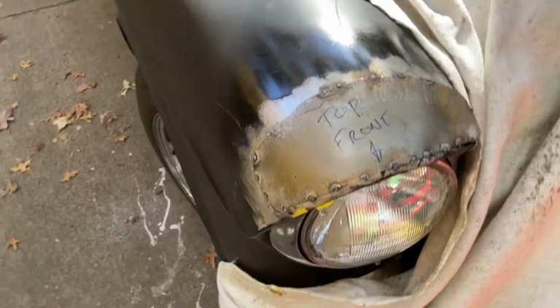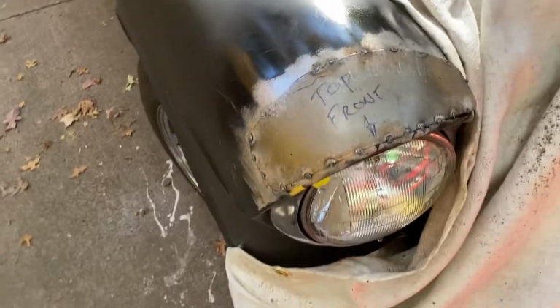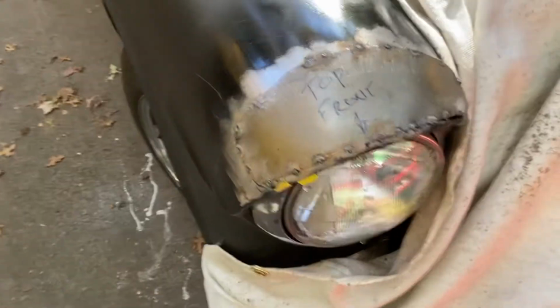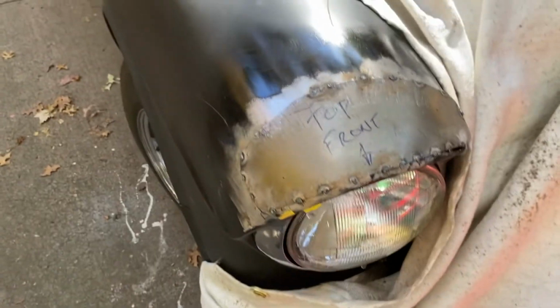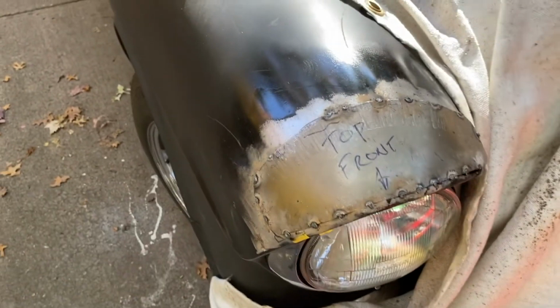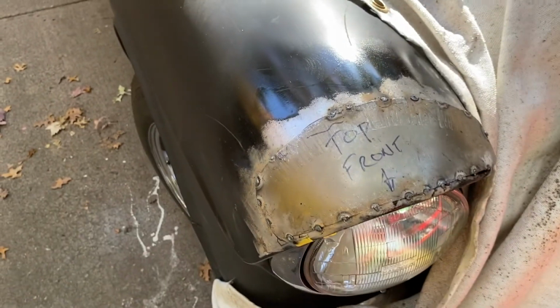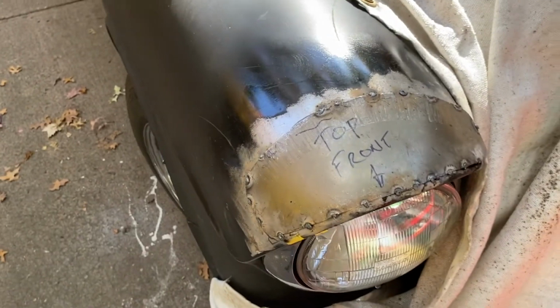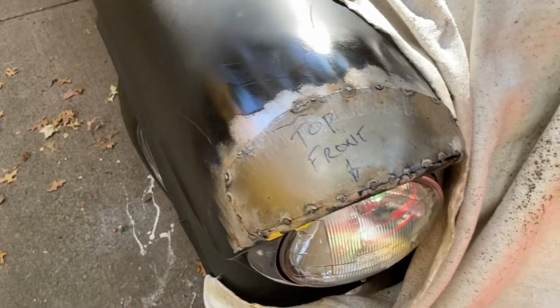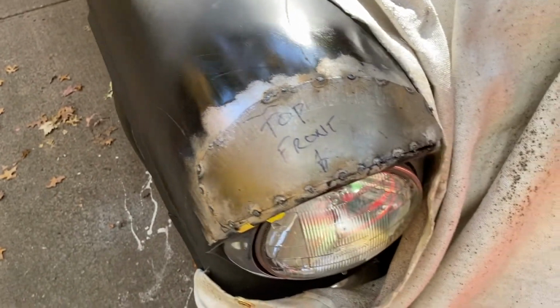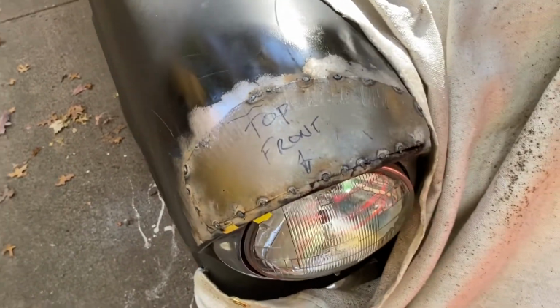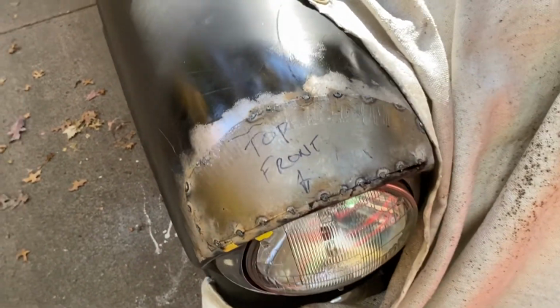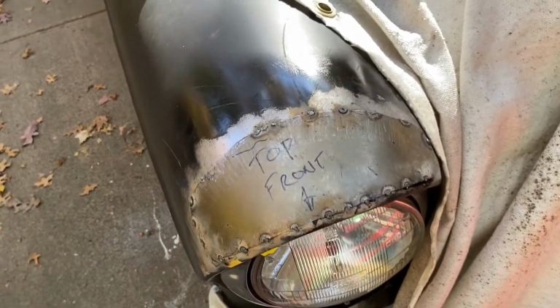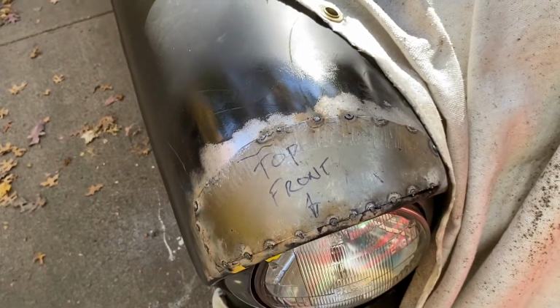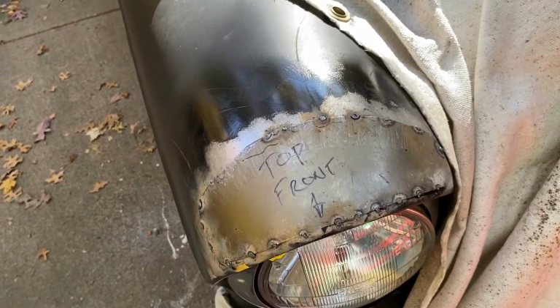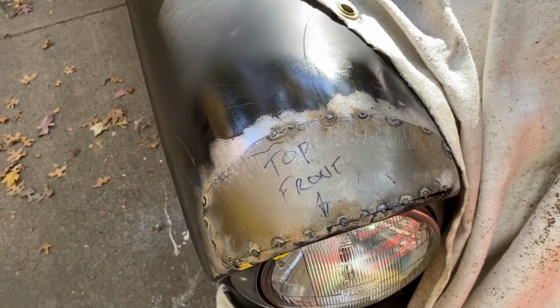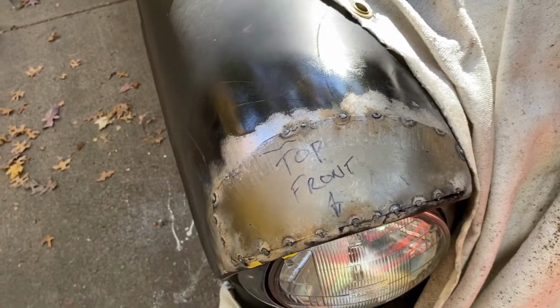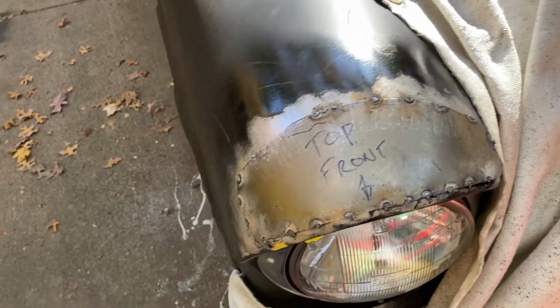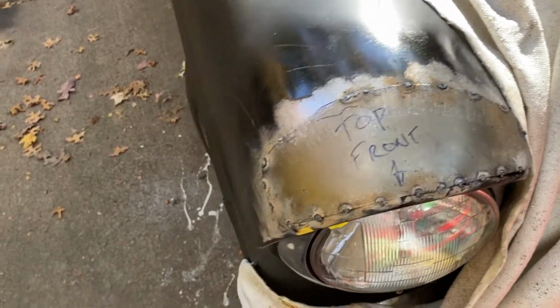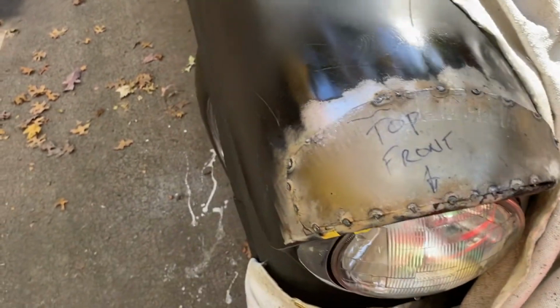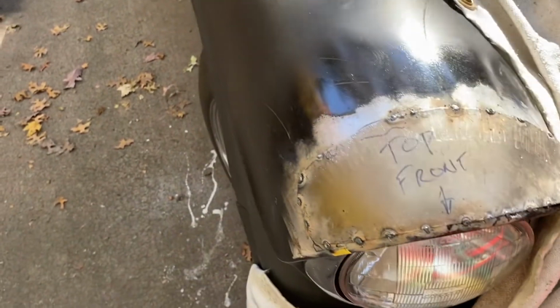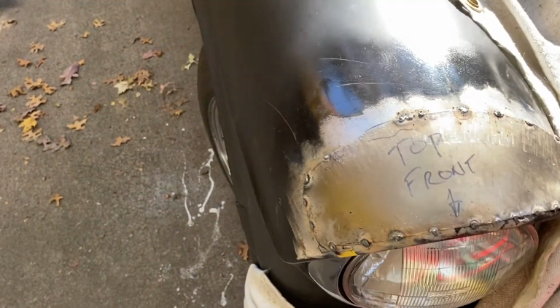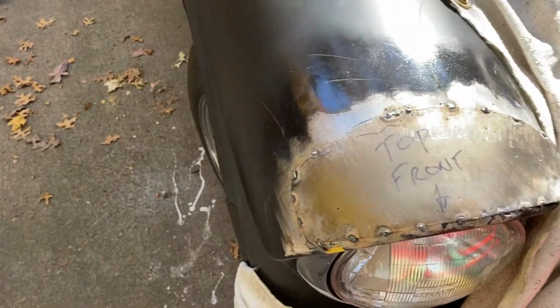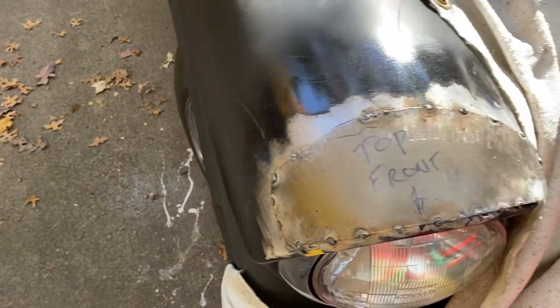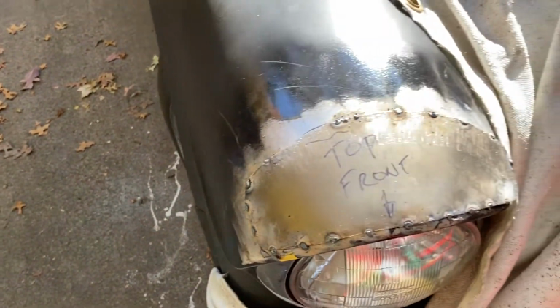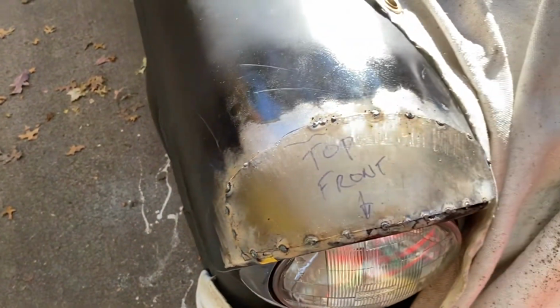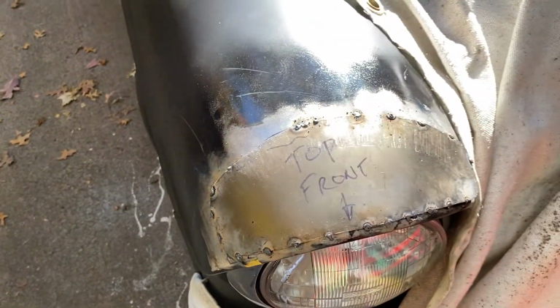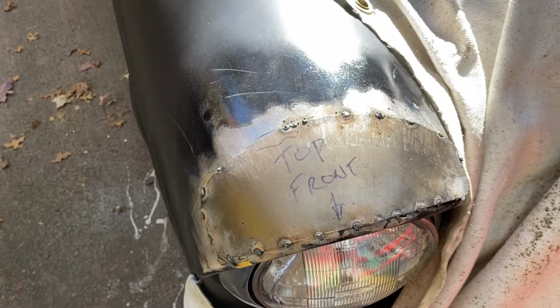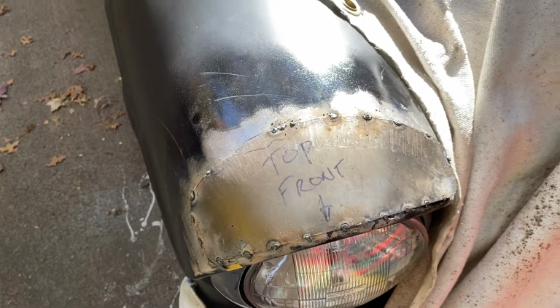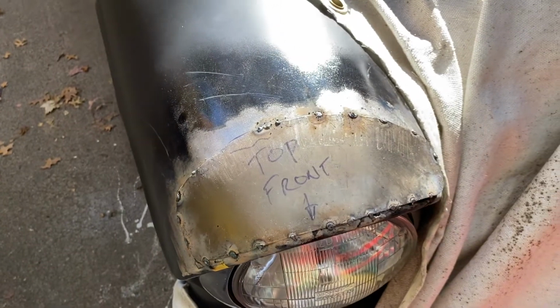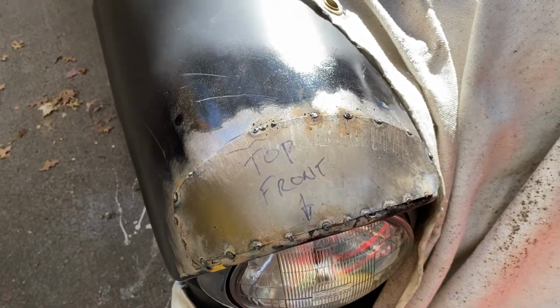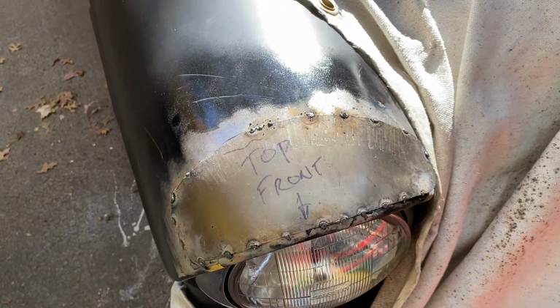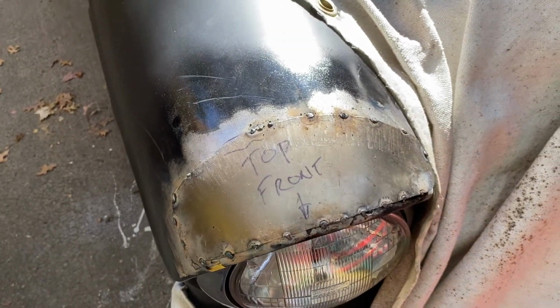Here I got it tacked down. I'm going to start cutting out the perimeter and then butt welding it all the way around.